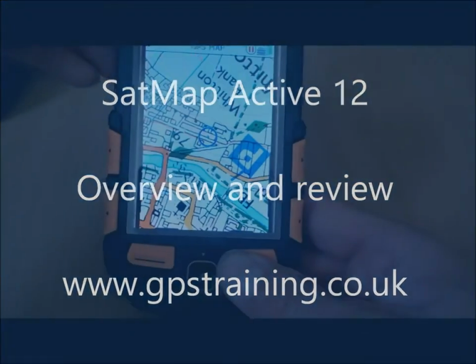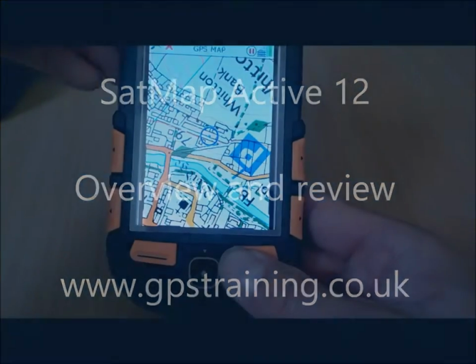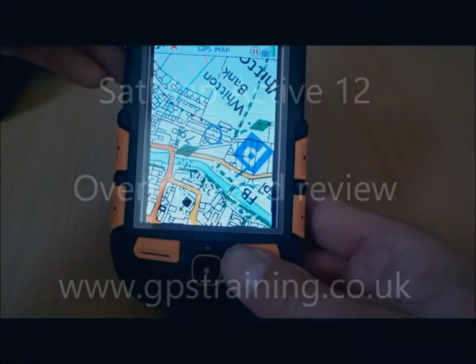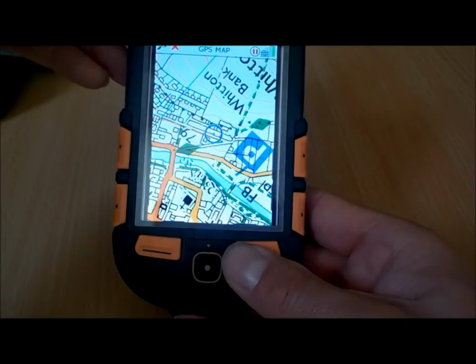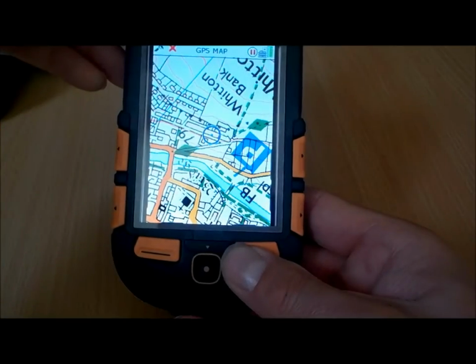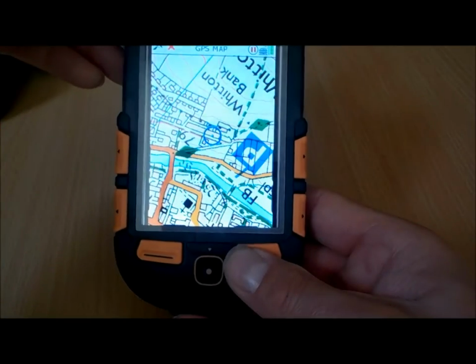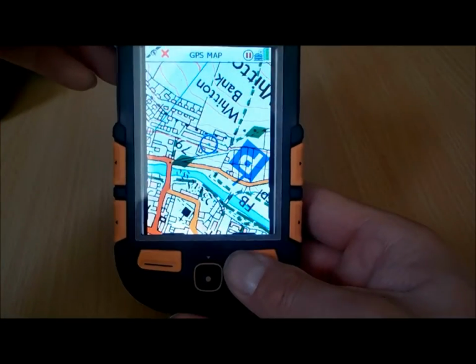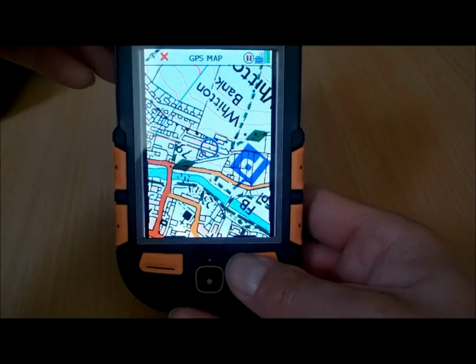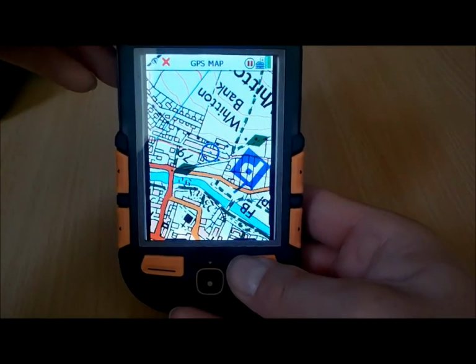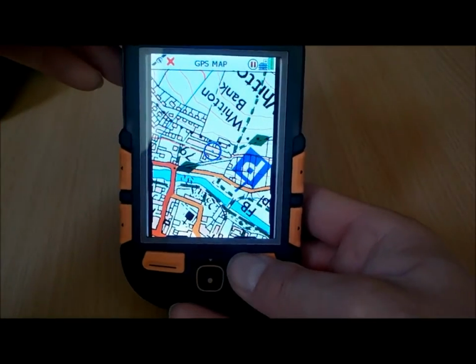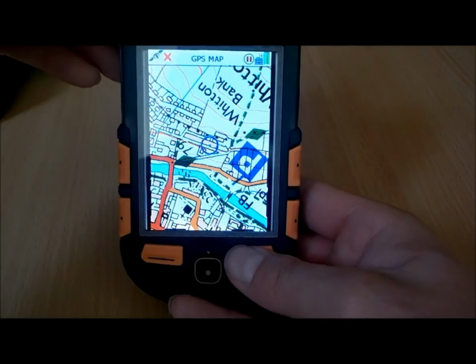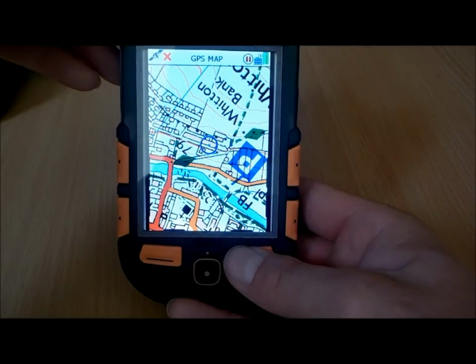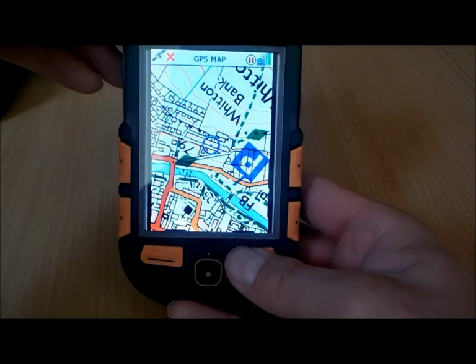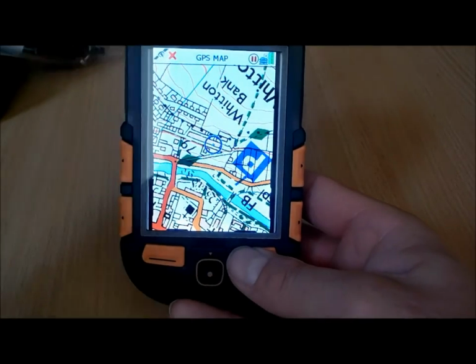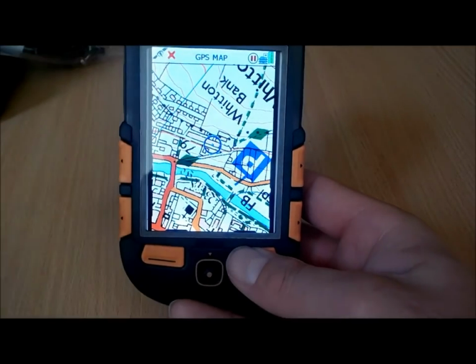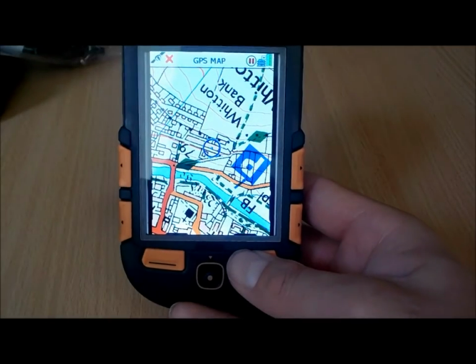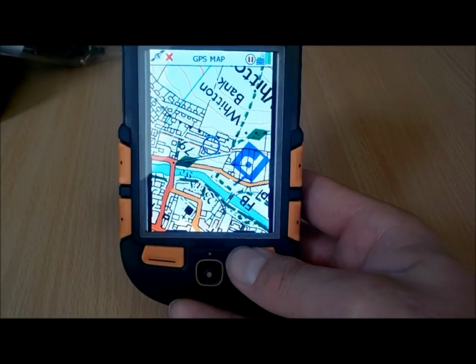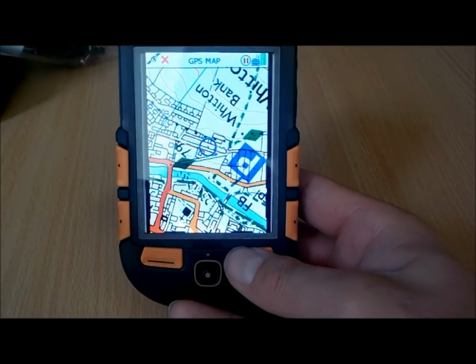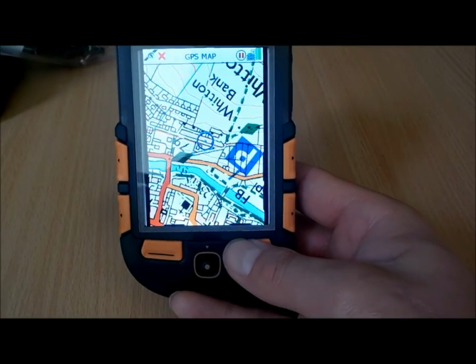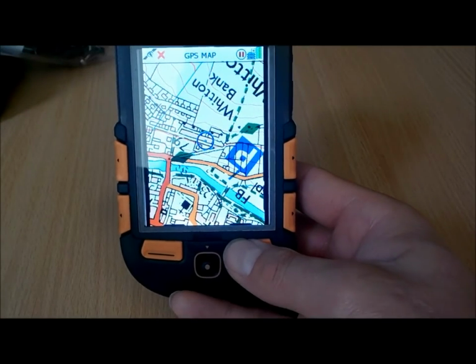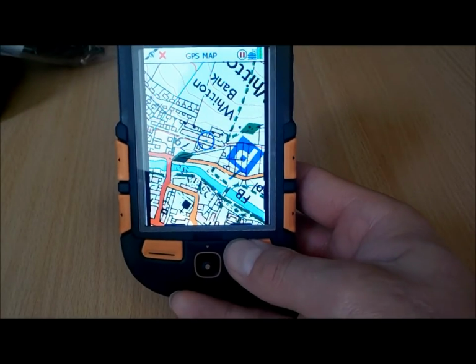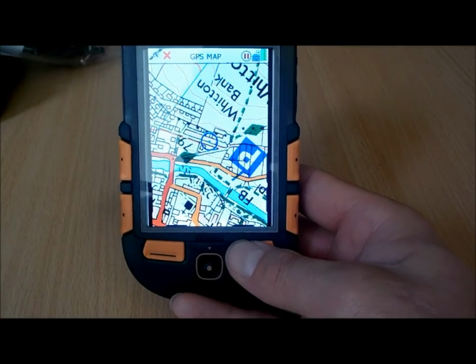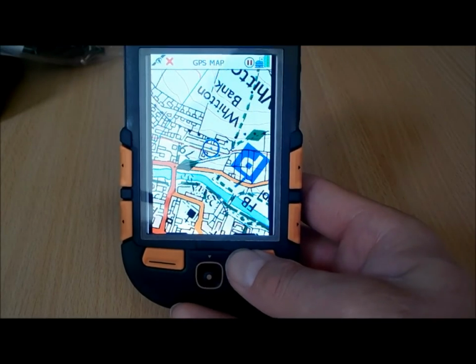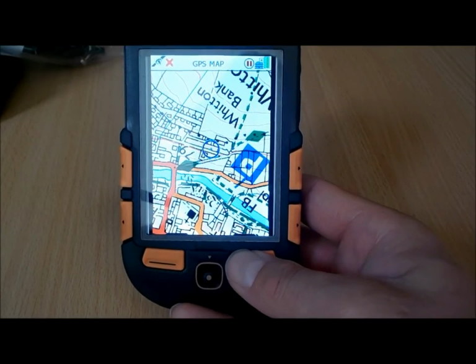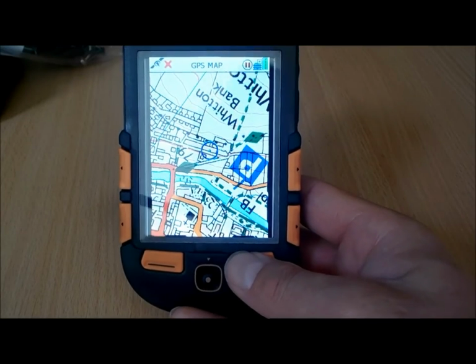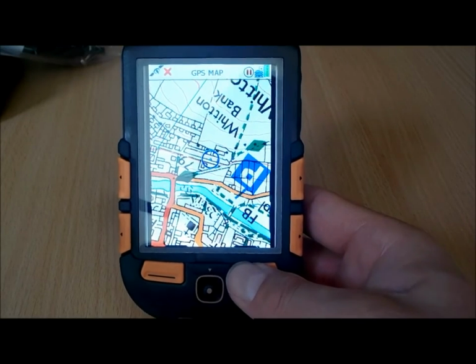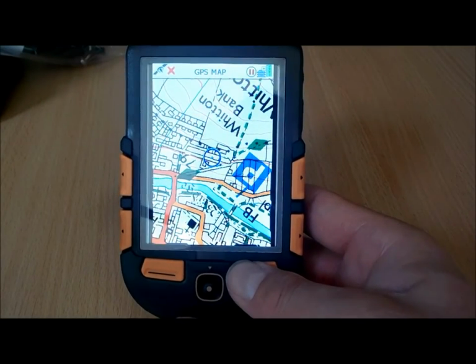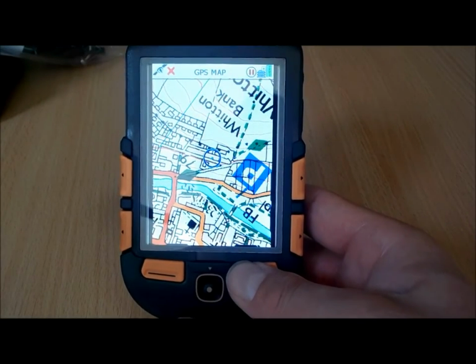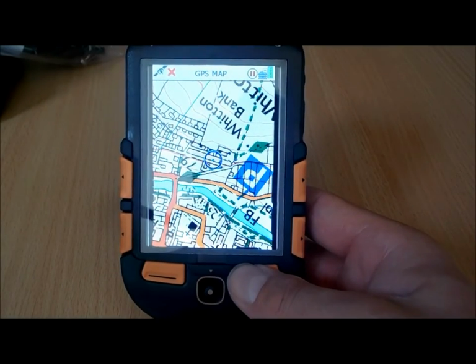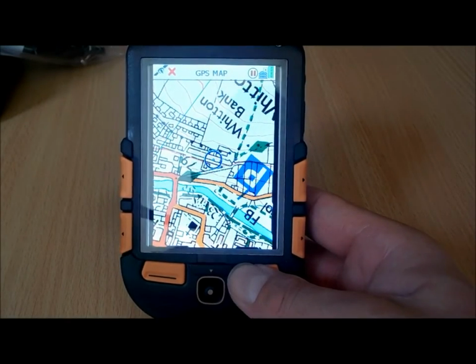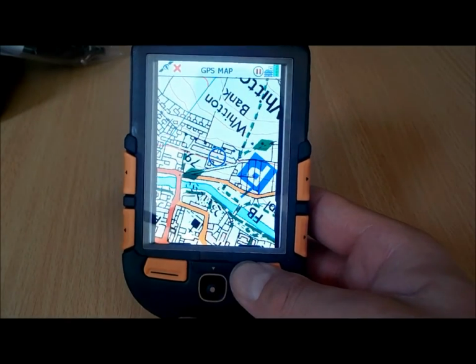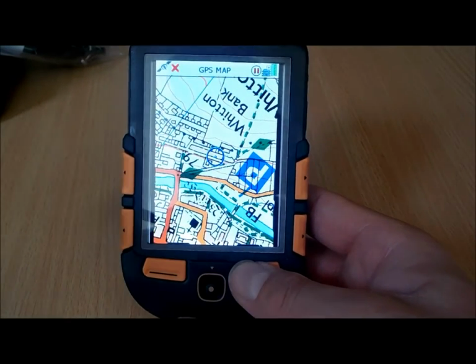Hi, this is Andy from GPS Training. In this short video I'm going to give you an overview of the SatMap Active 12 GPS.